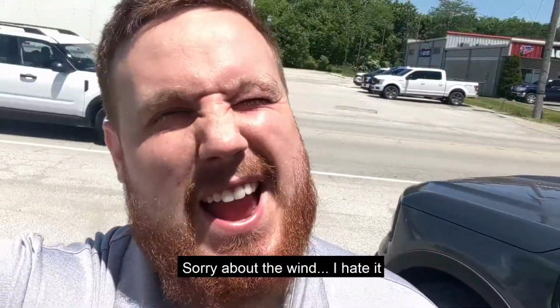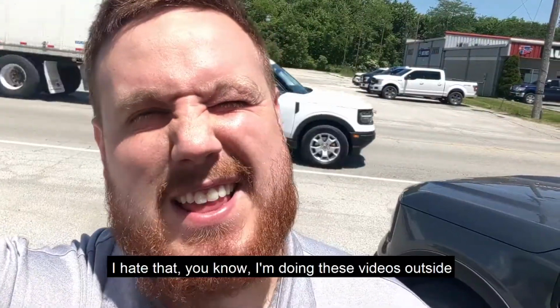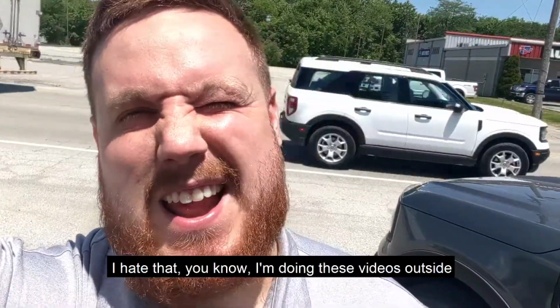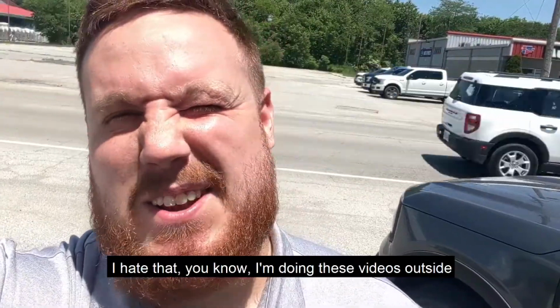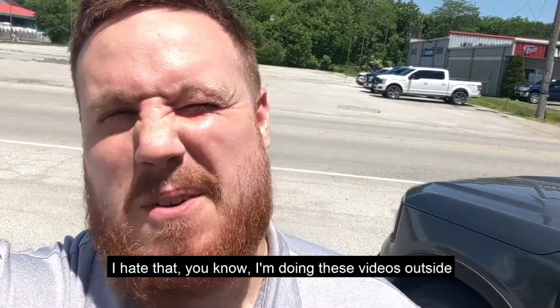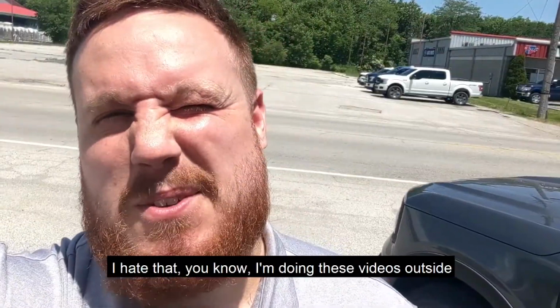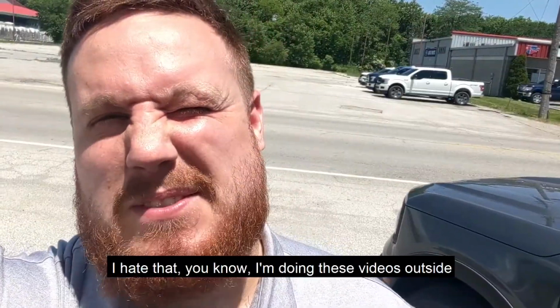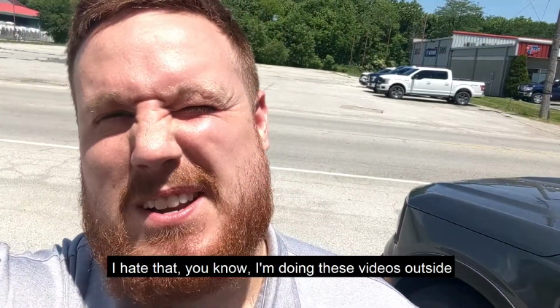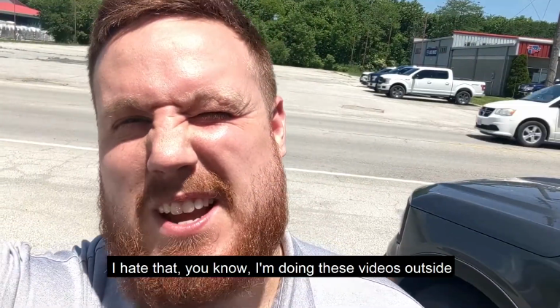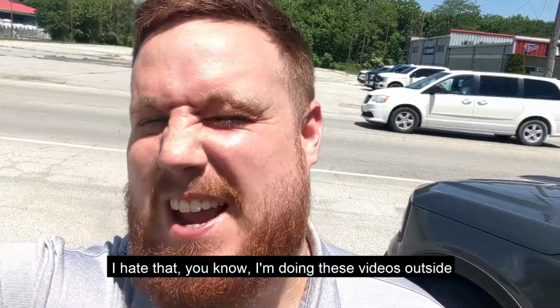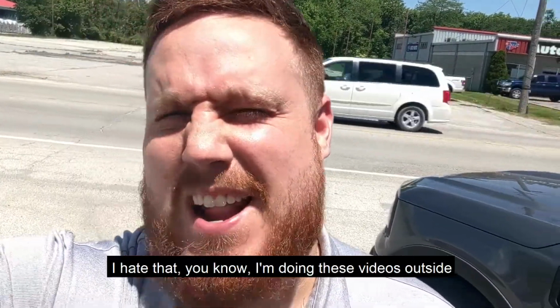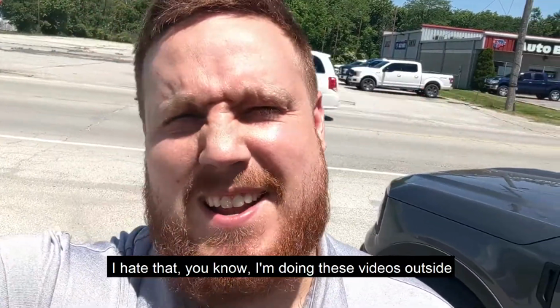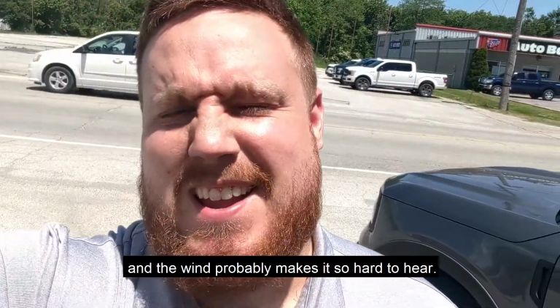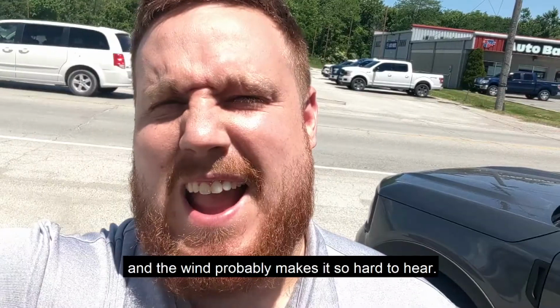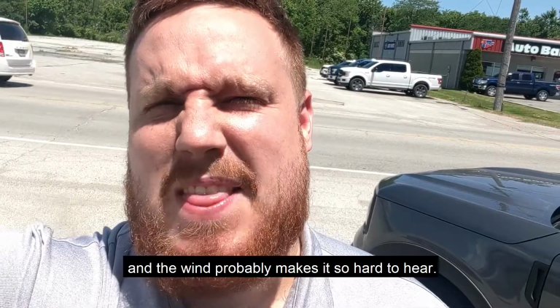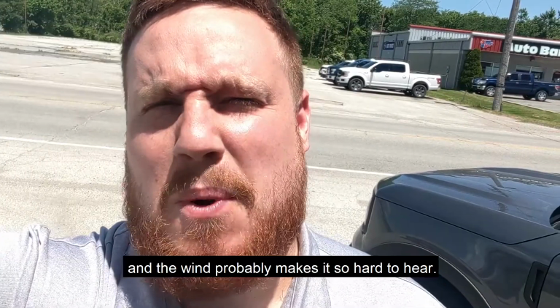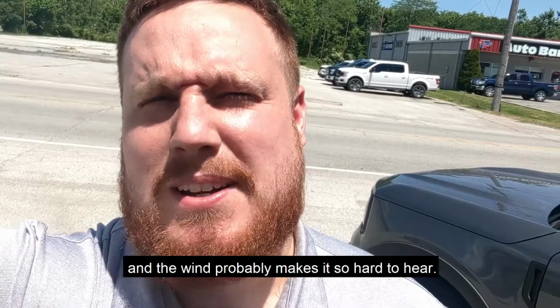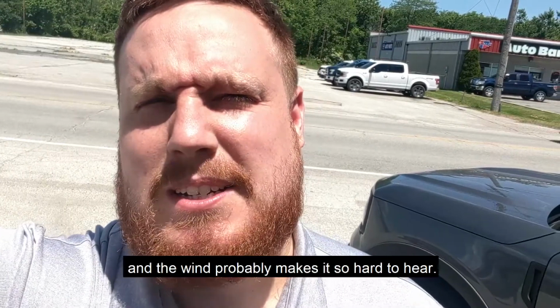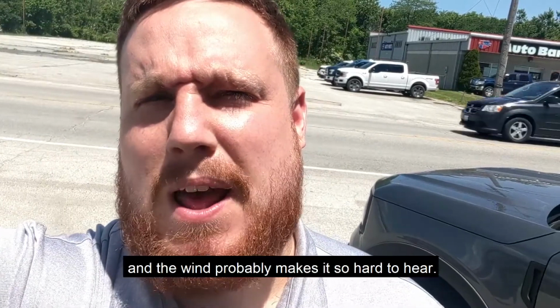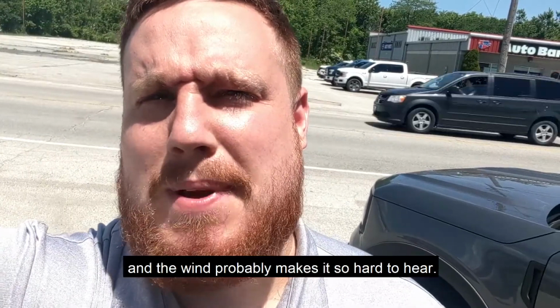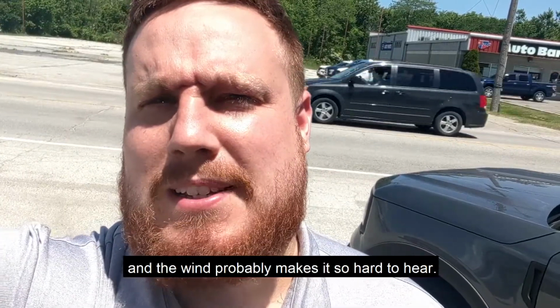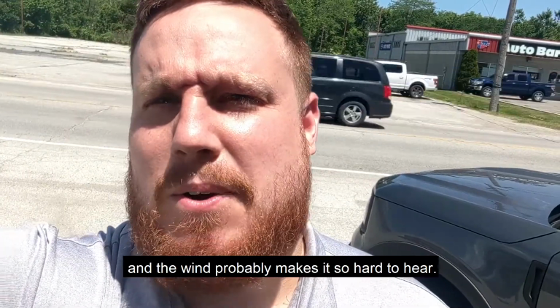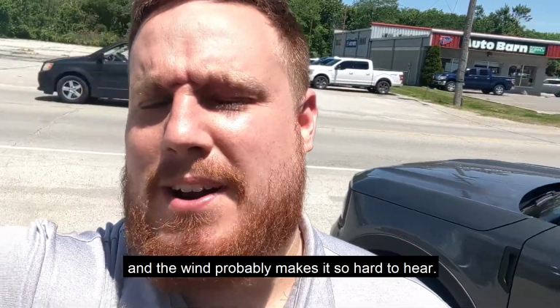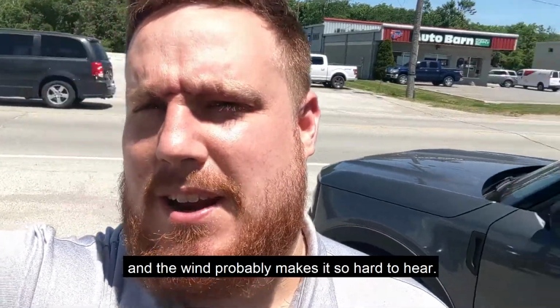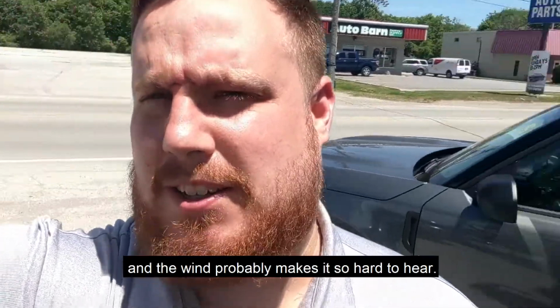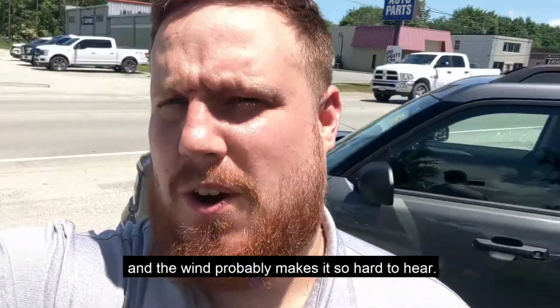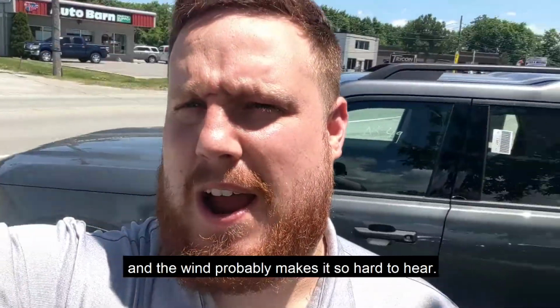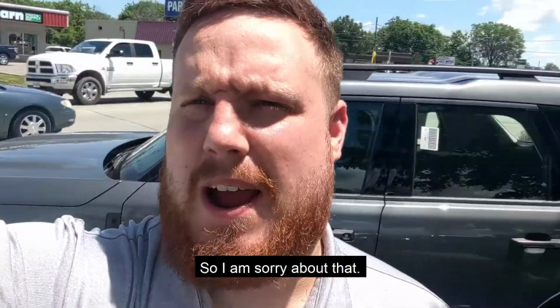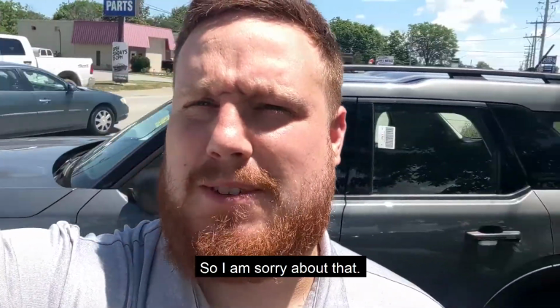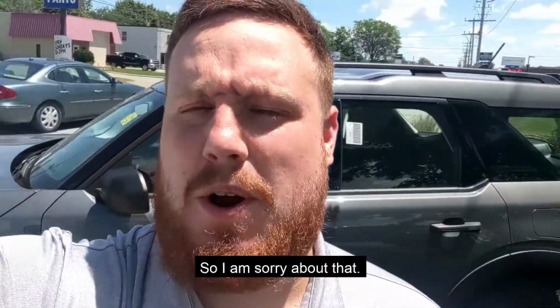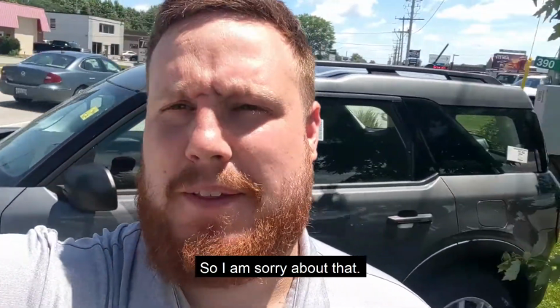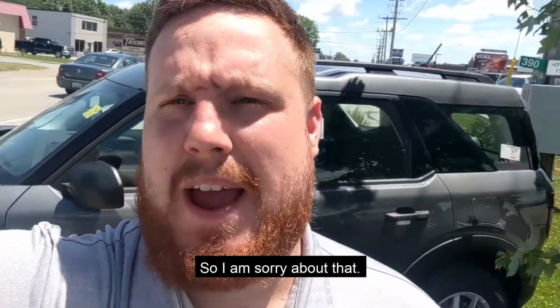I'm doing these videos outside and the wind probably makes it so hard to hear, so I'm sorry about that.